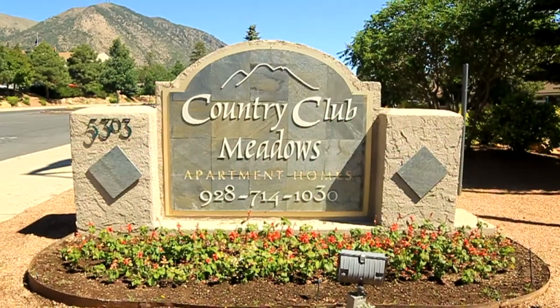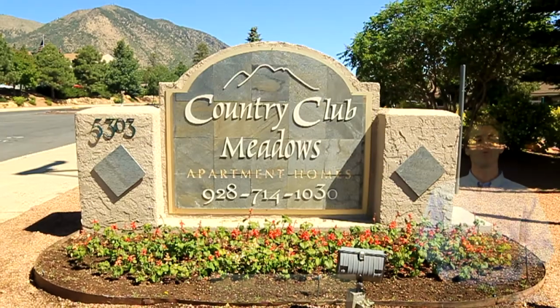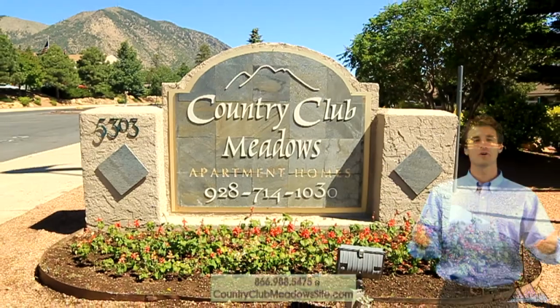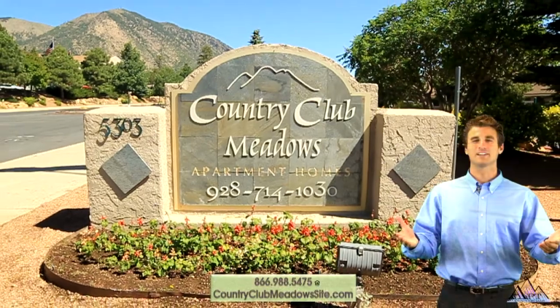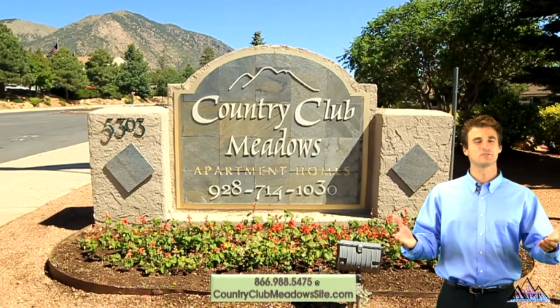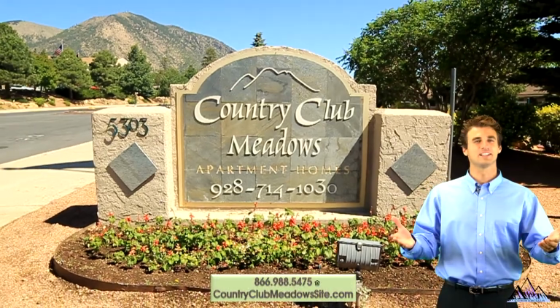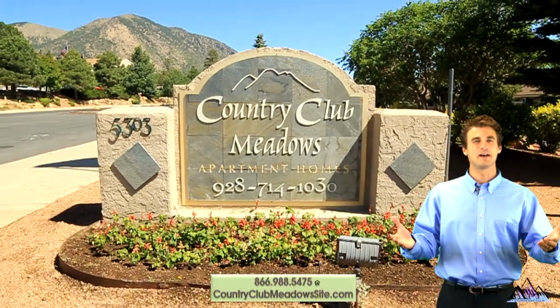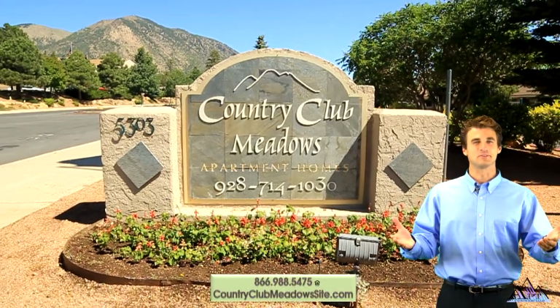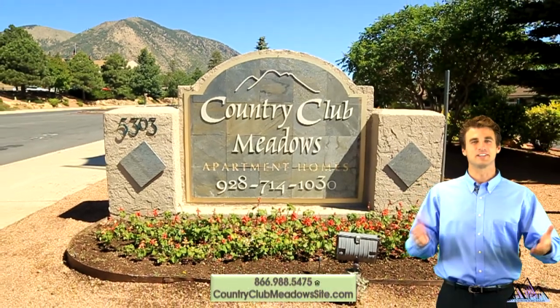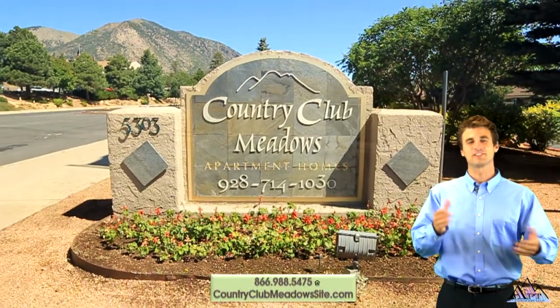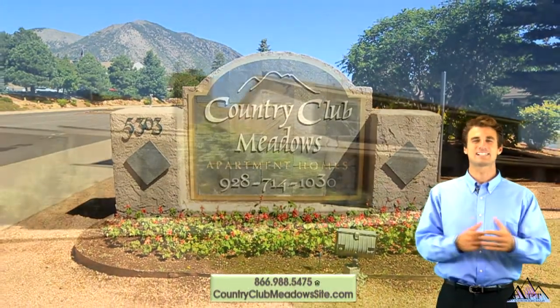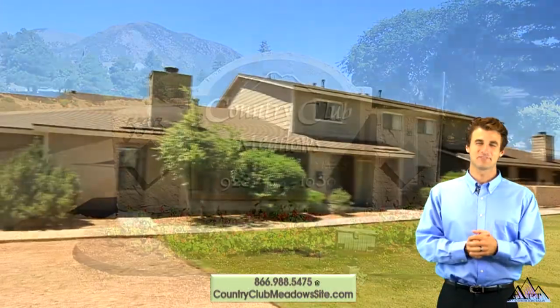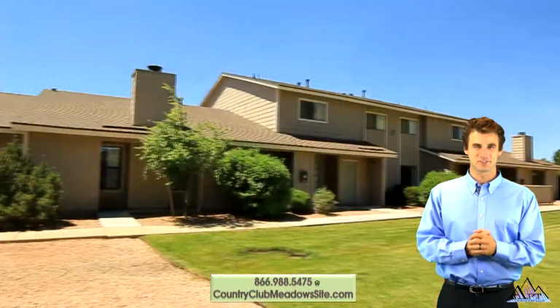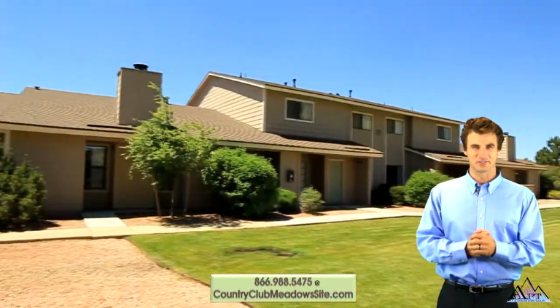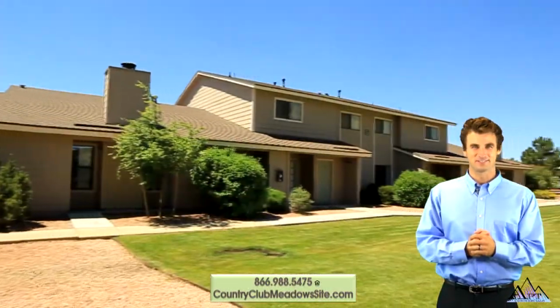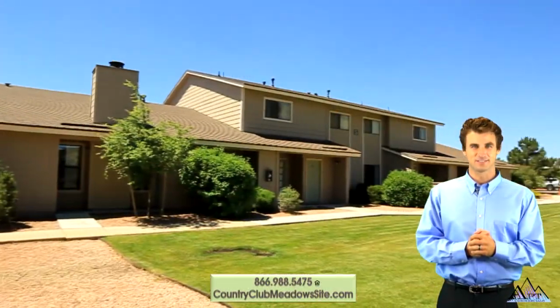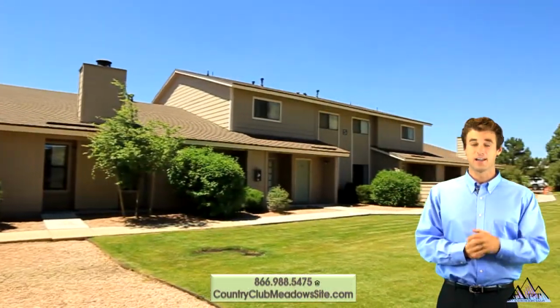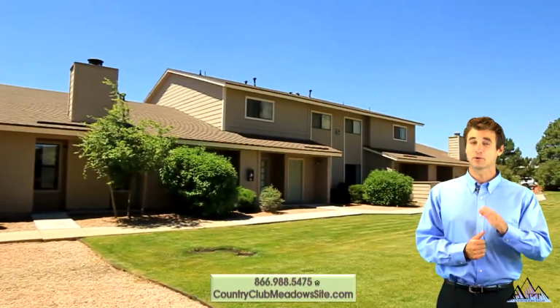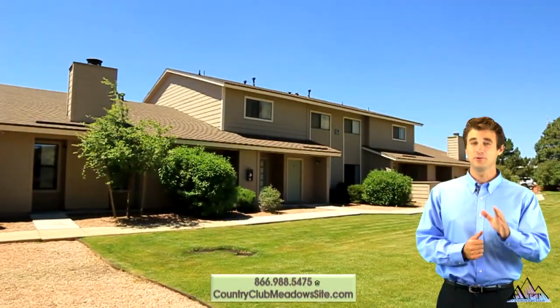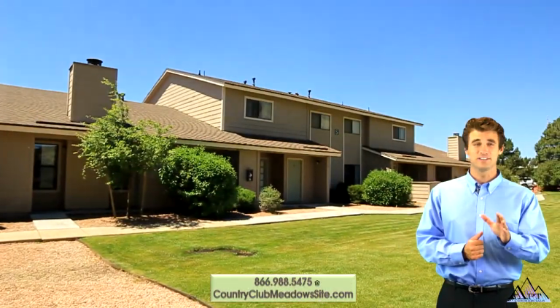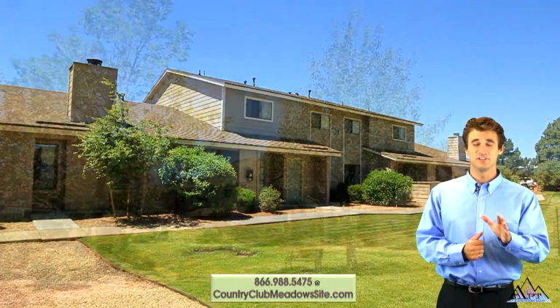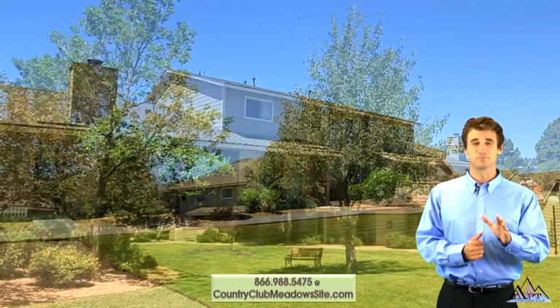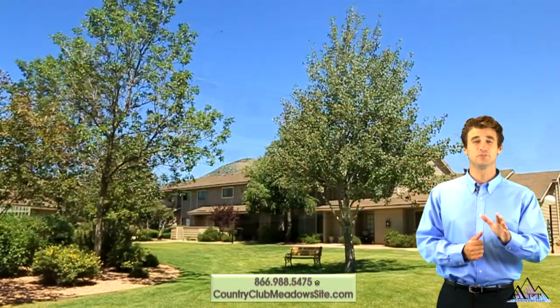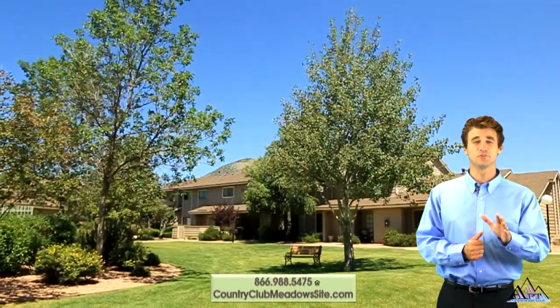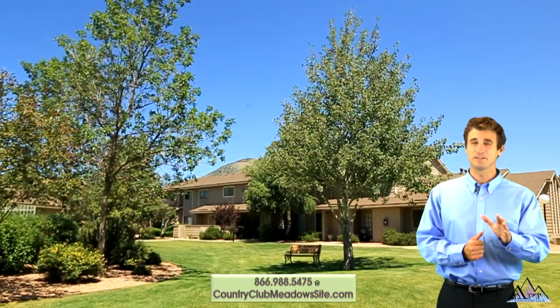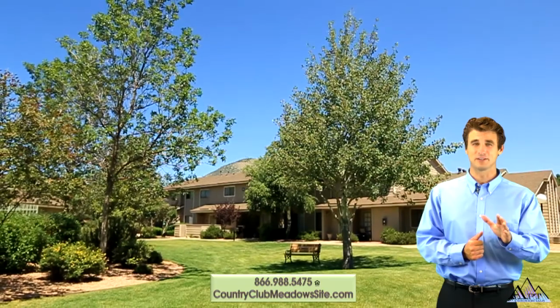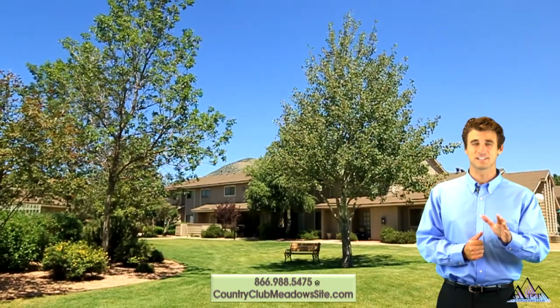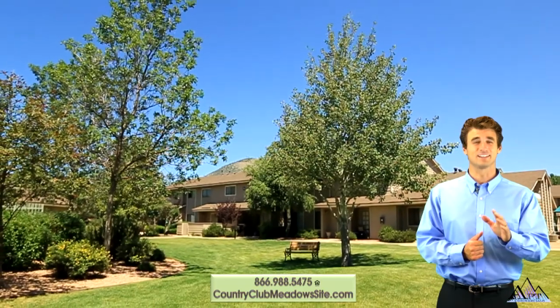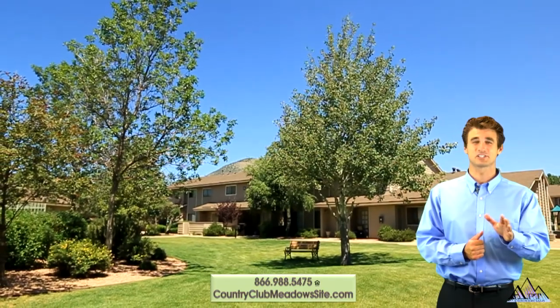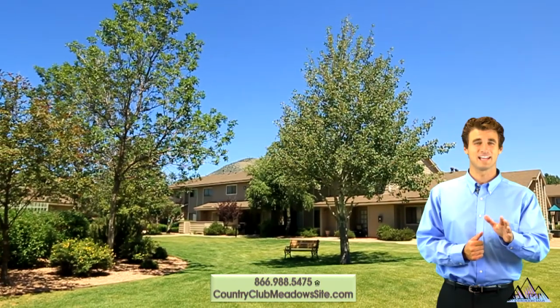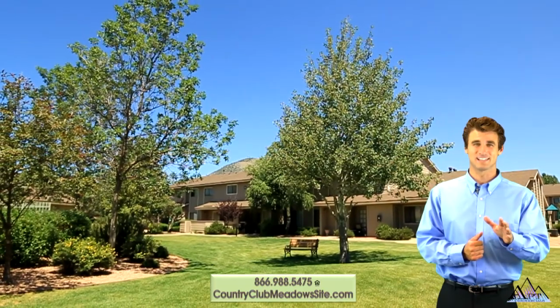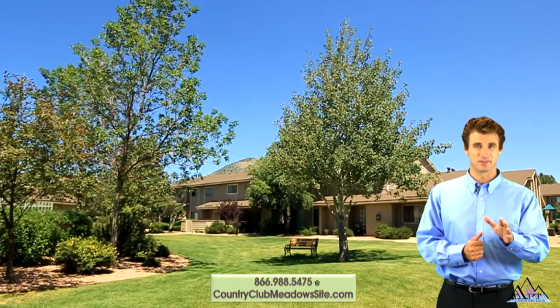Welcome to Country Club Meadows in Flagstaff, Arizona. Our community features beautiful green belts and lush landscaping.